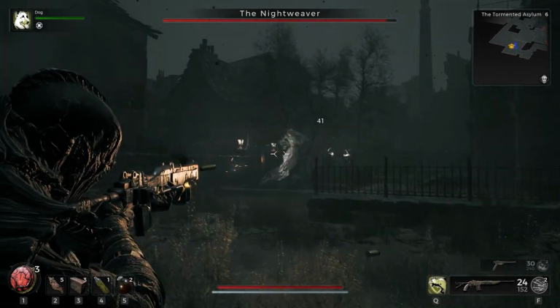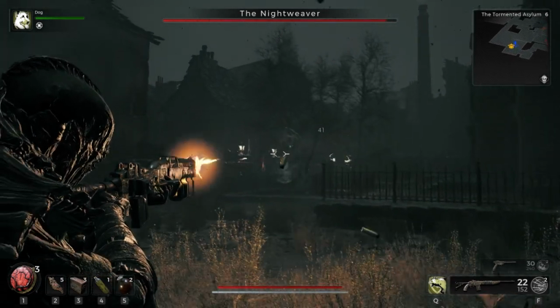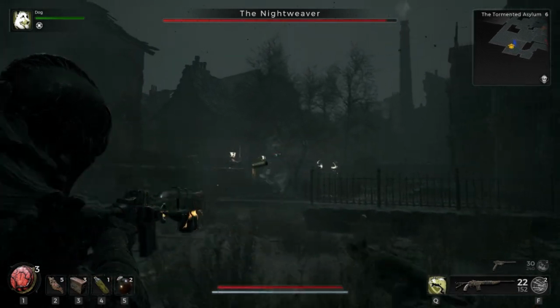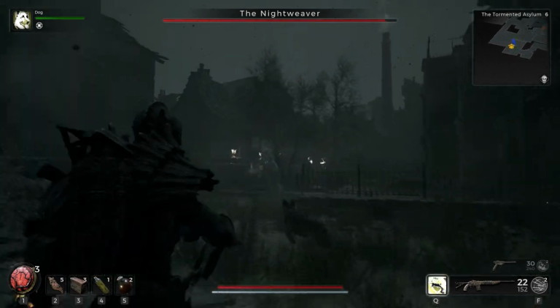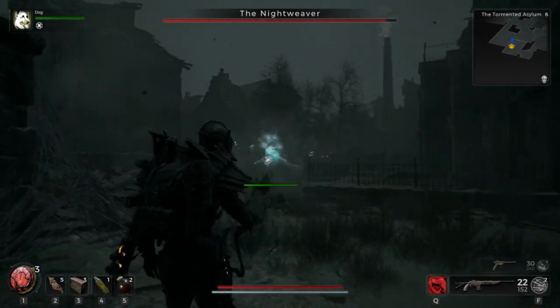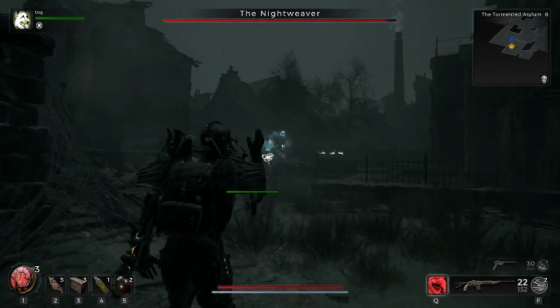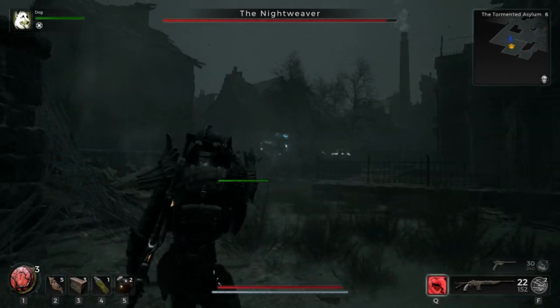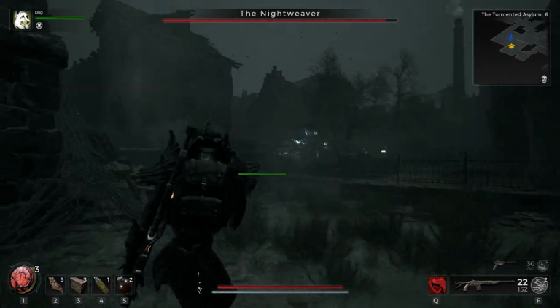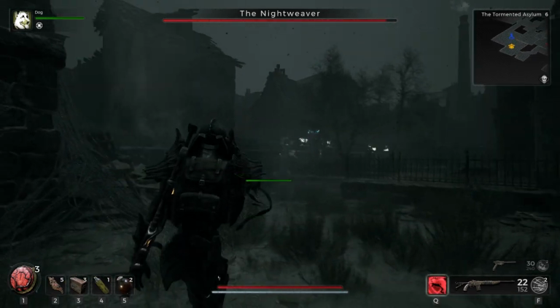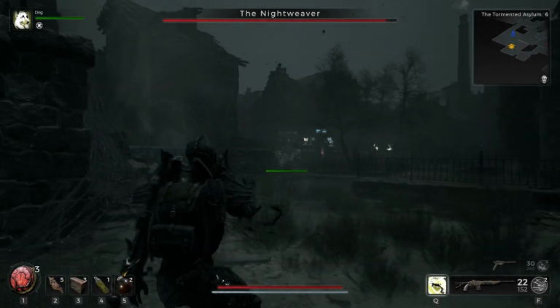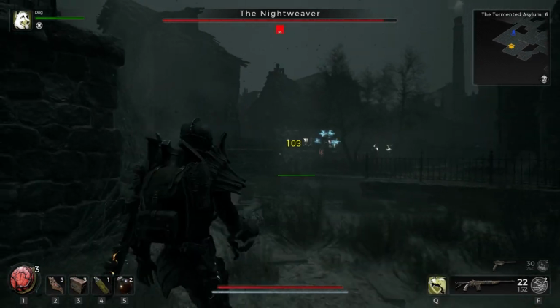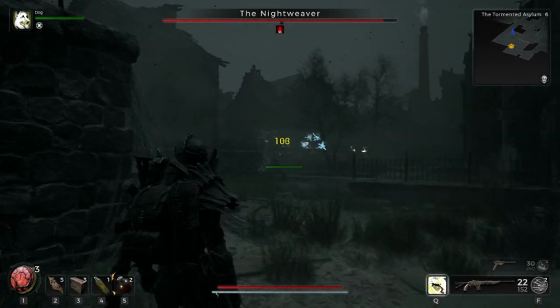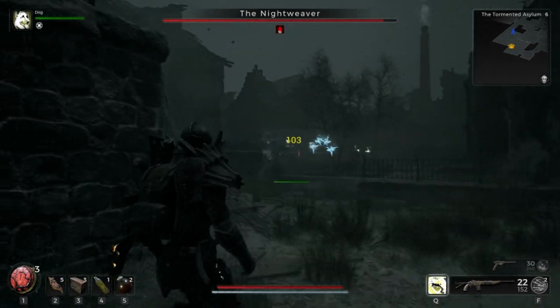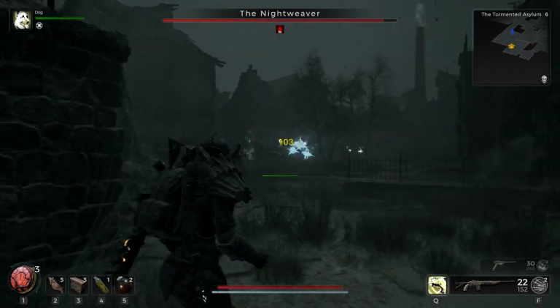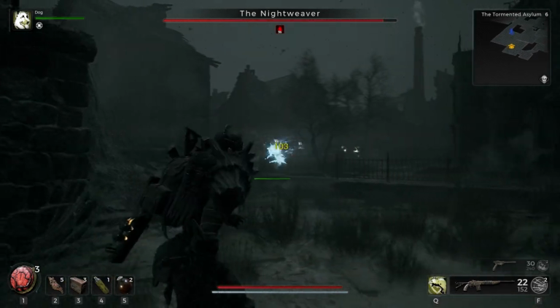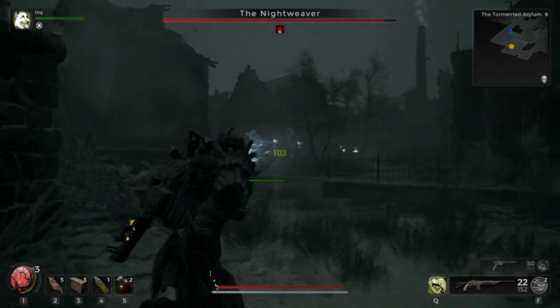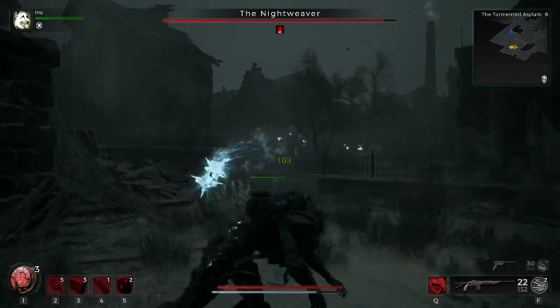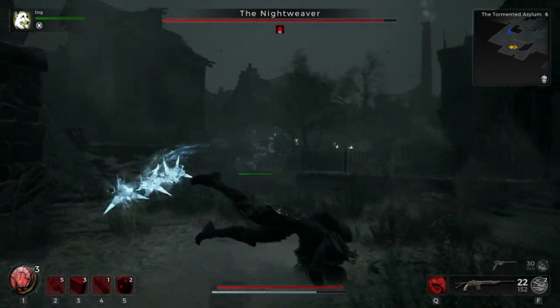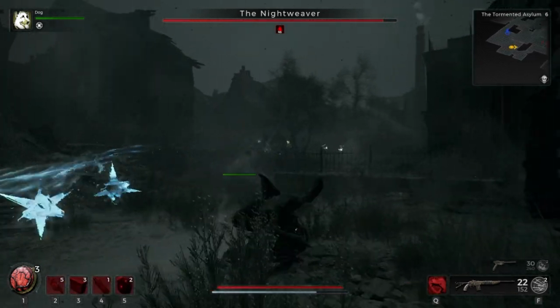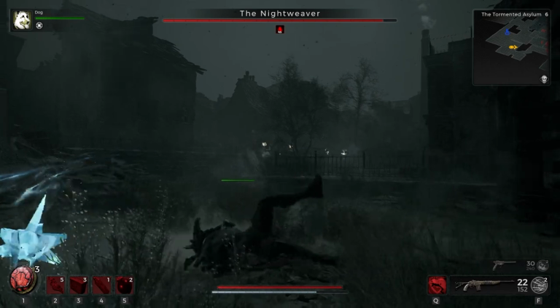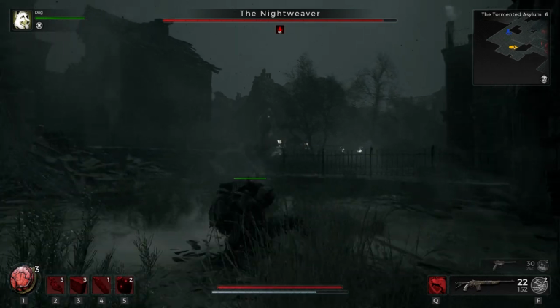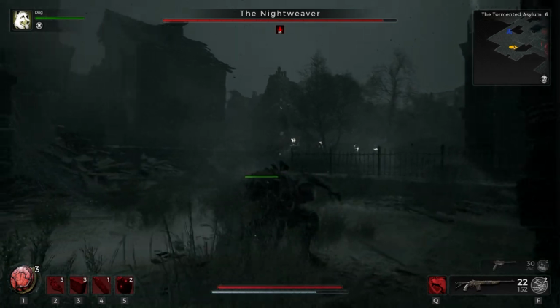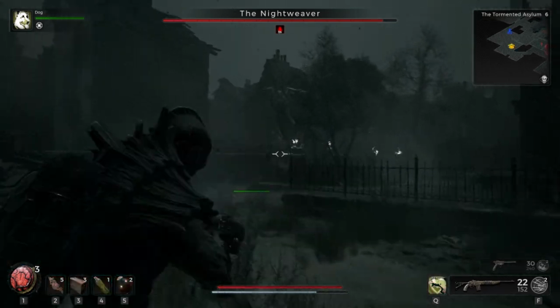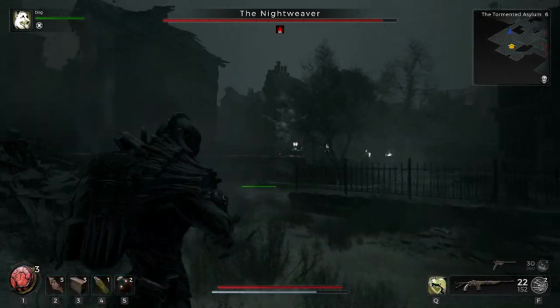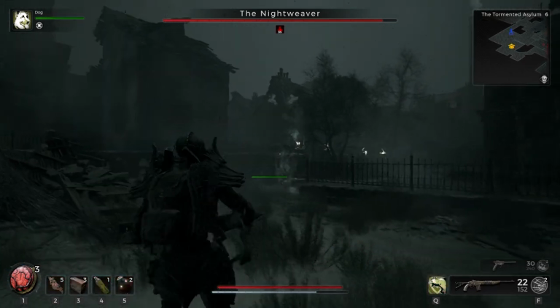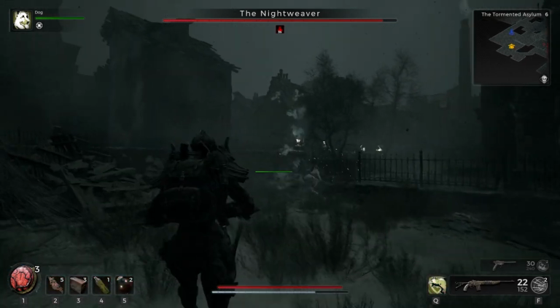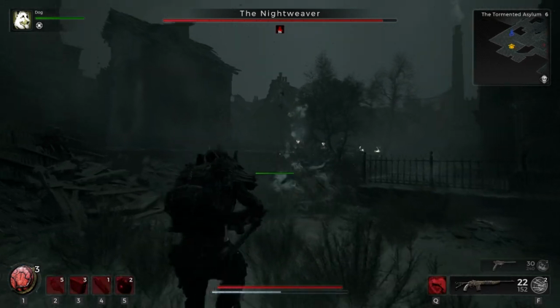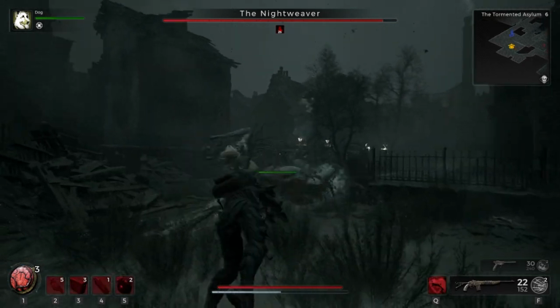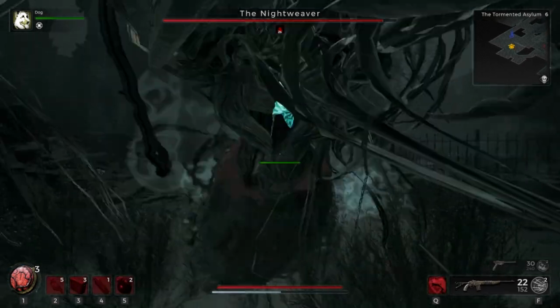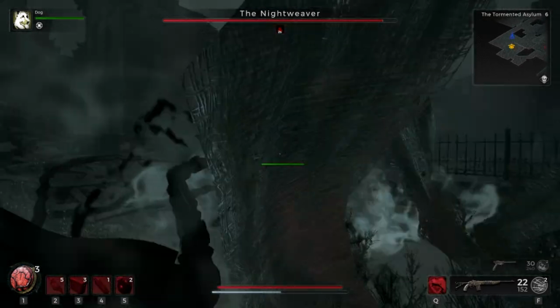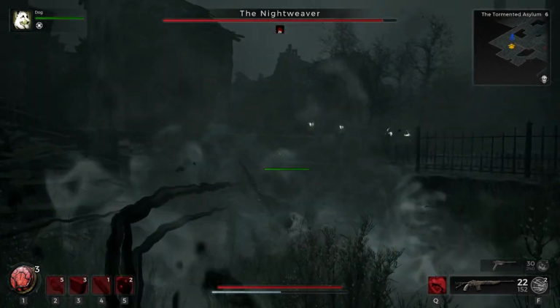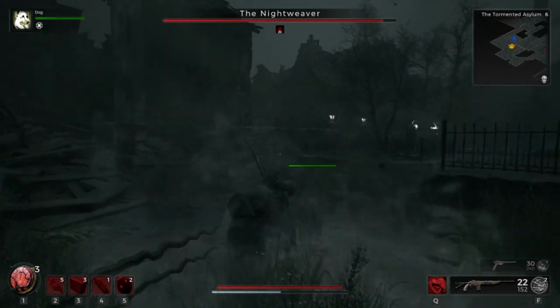She'll always open up with the Frost Shard ability. It's super easy to dodge — just wait until it gets close, then go for the dodge.